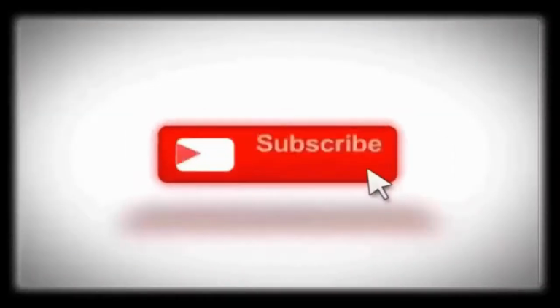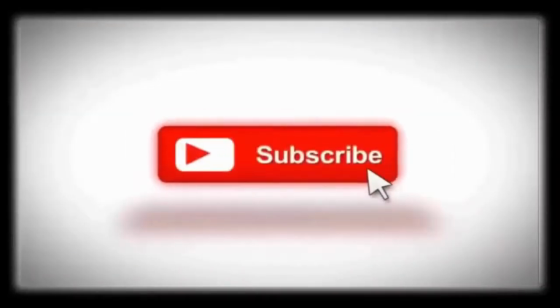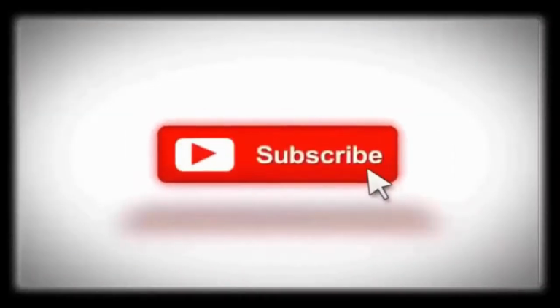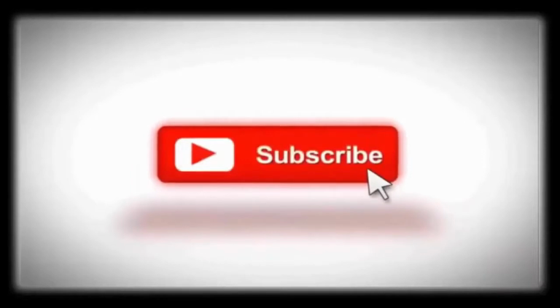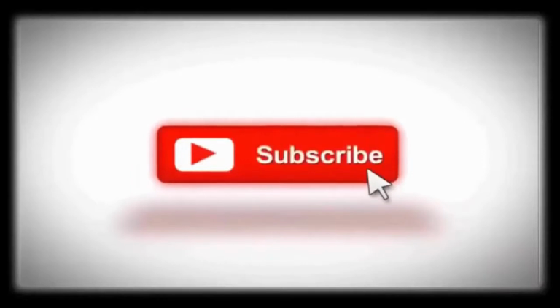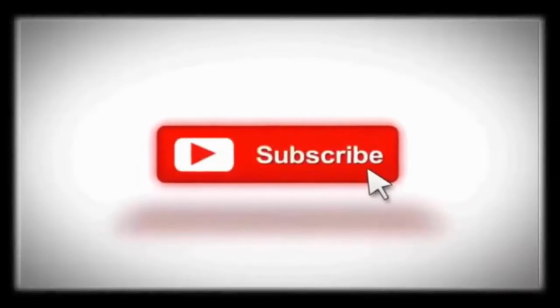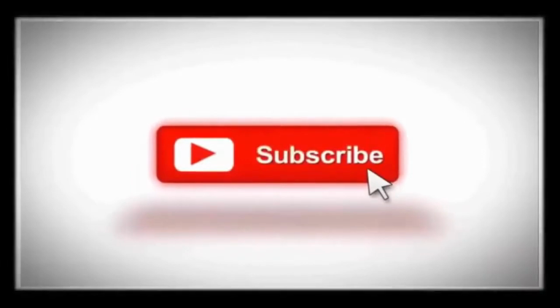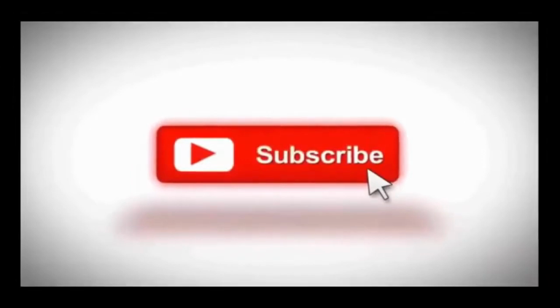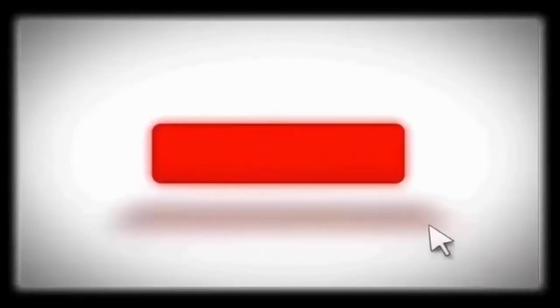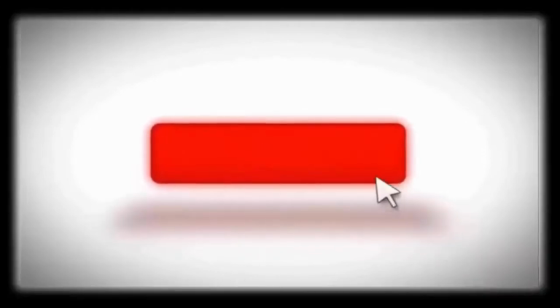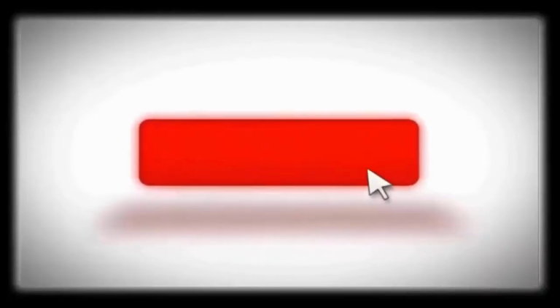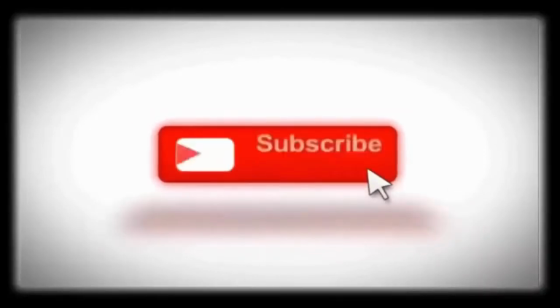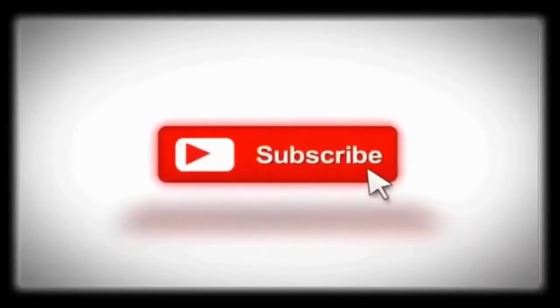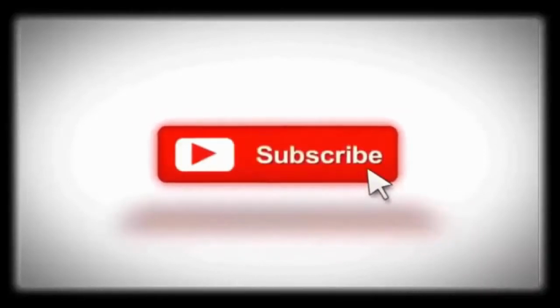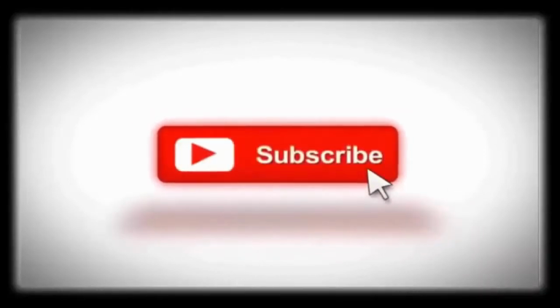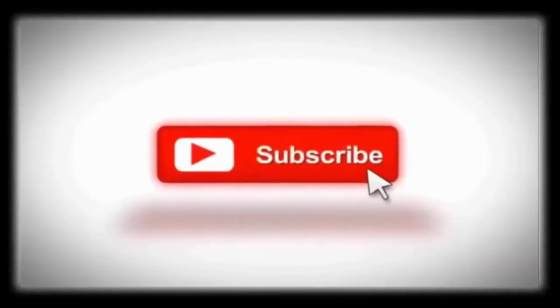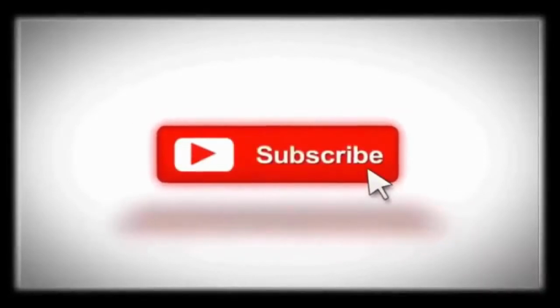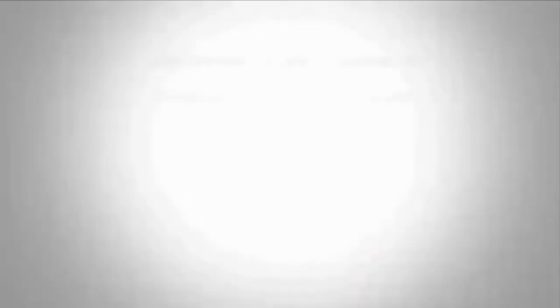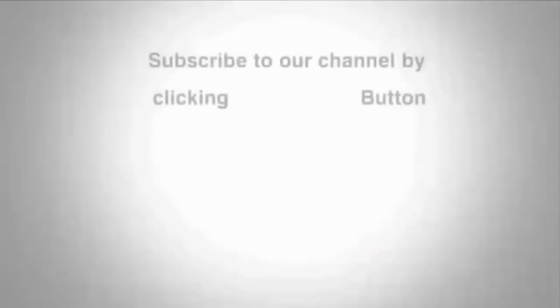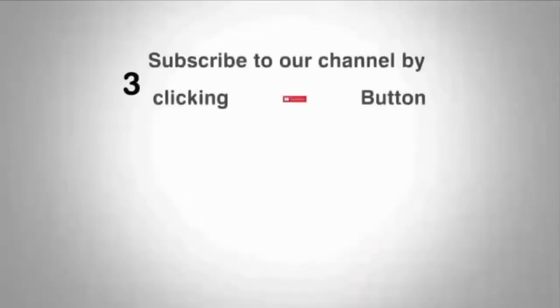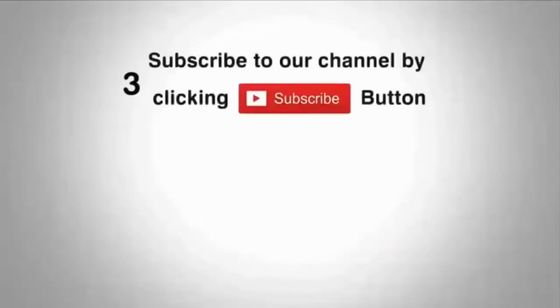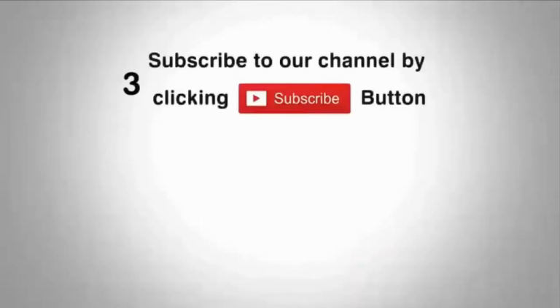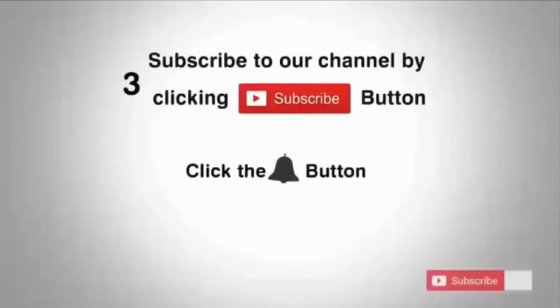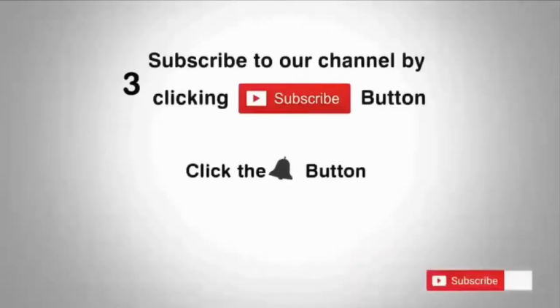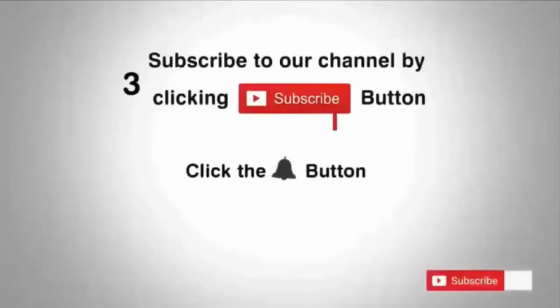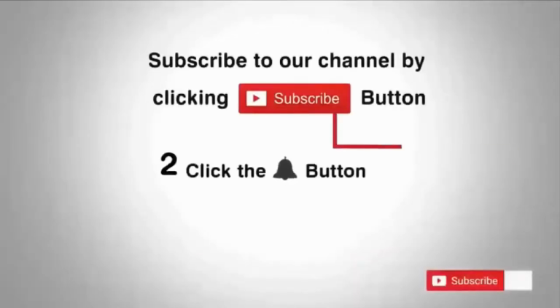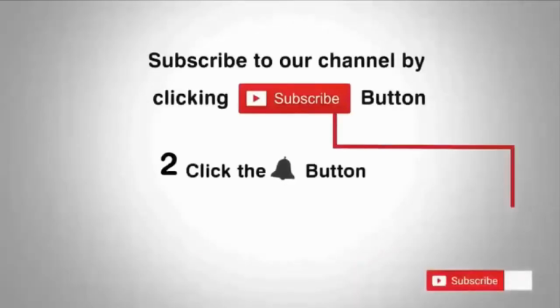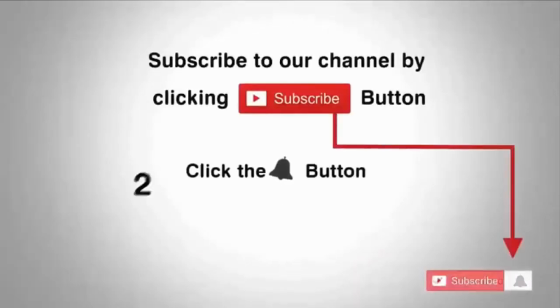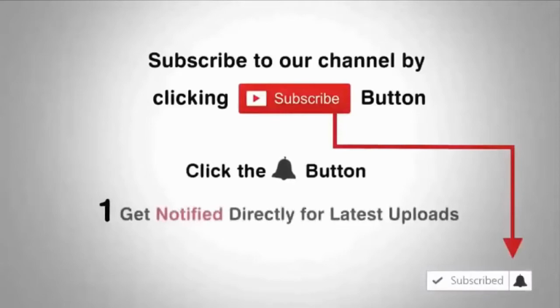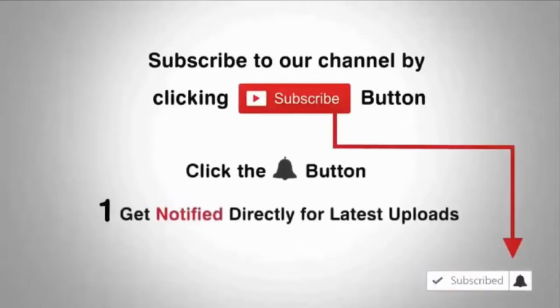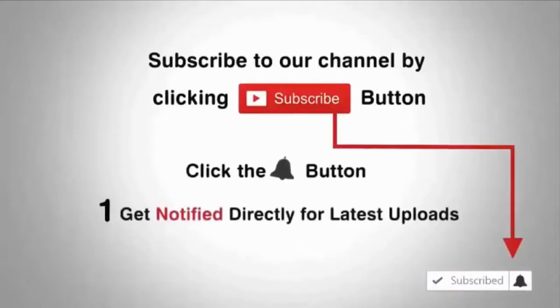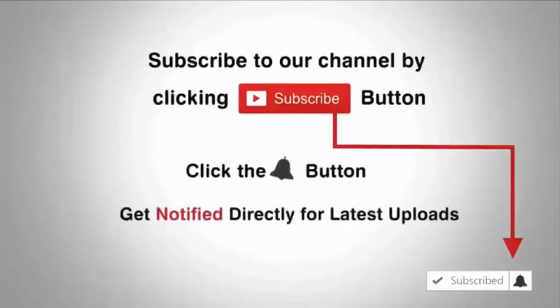Before going further, if you are new to my channel then please subscribe my channel for more and click the bell icon for more latest videos.